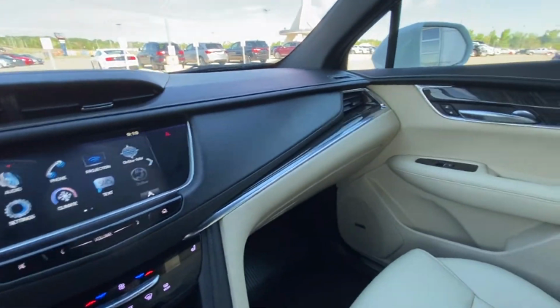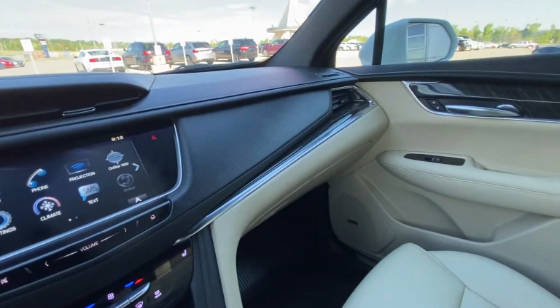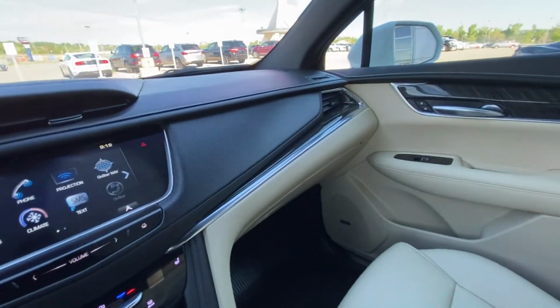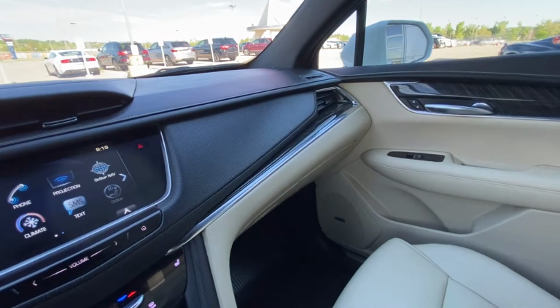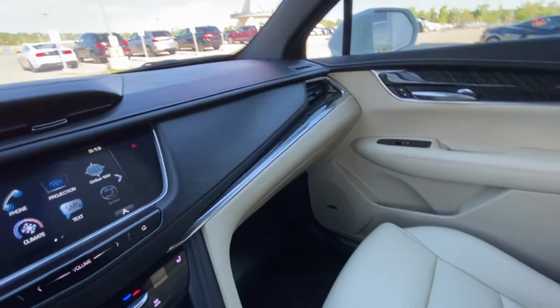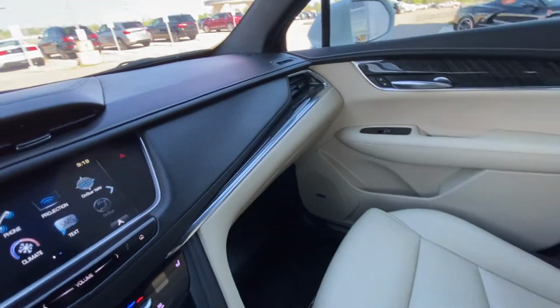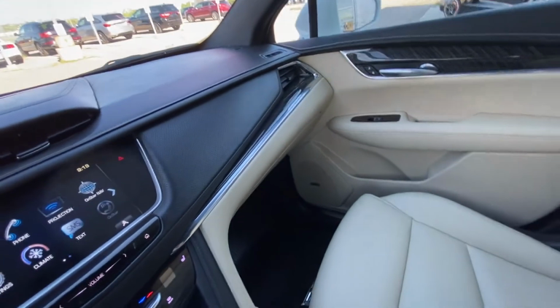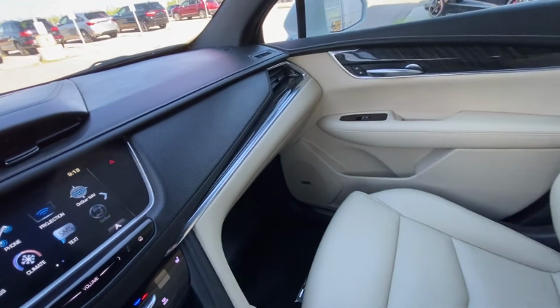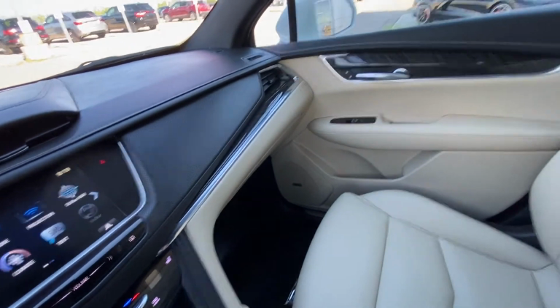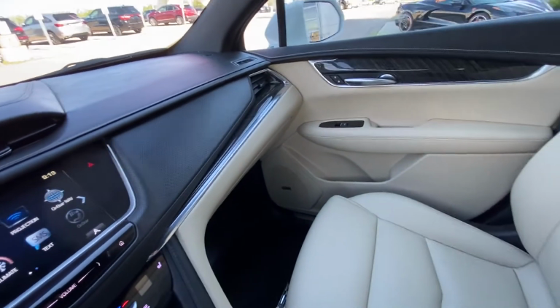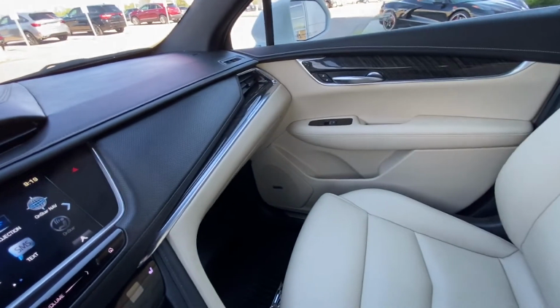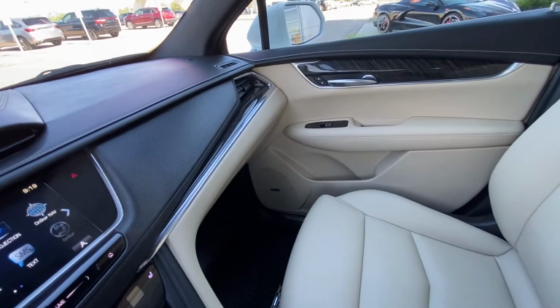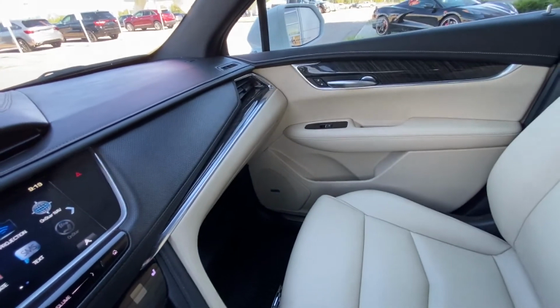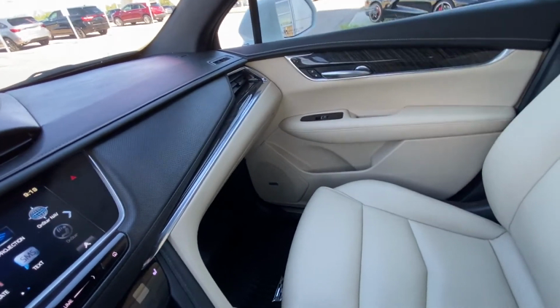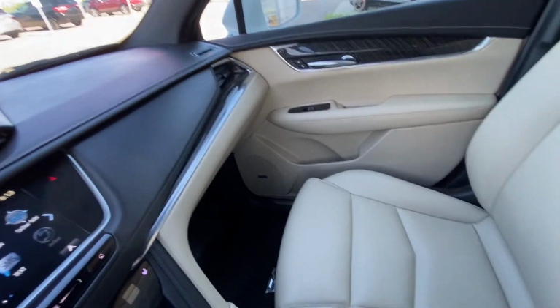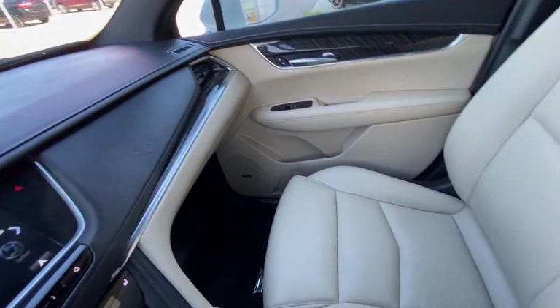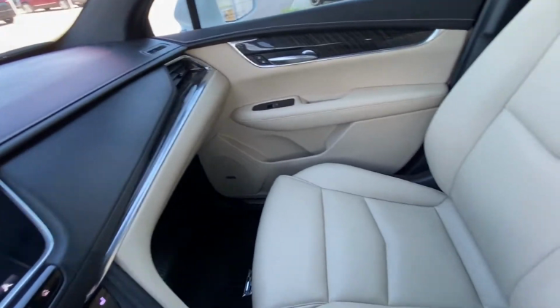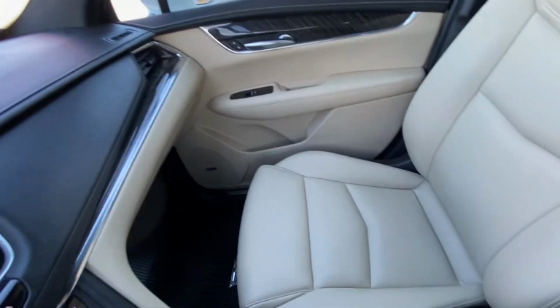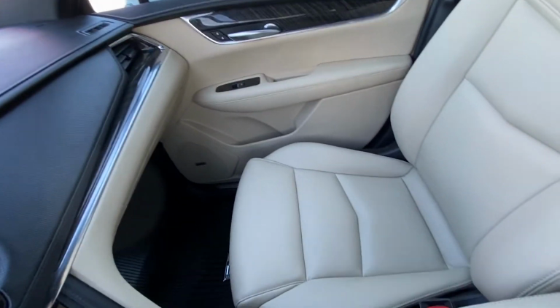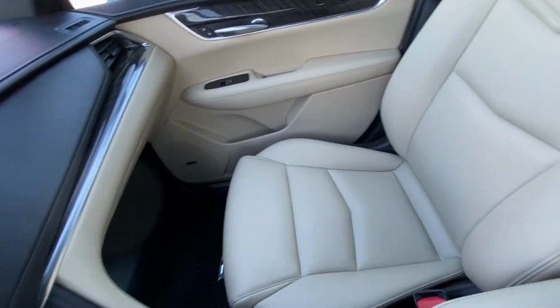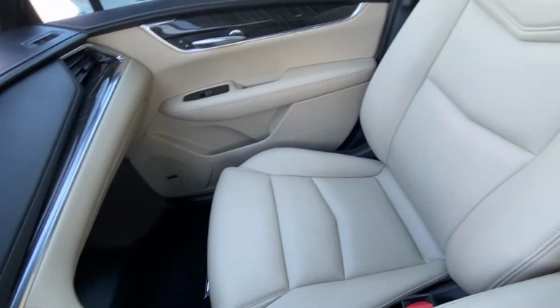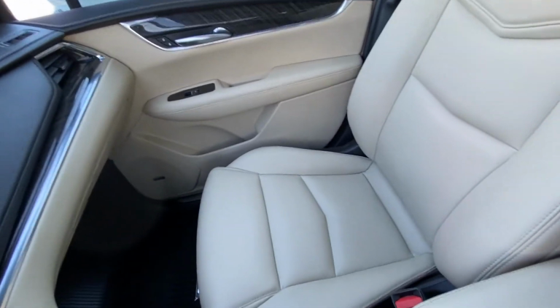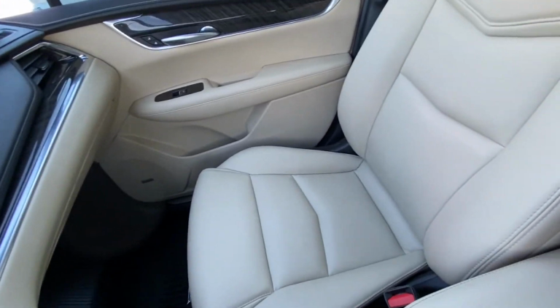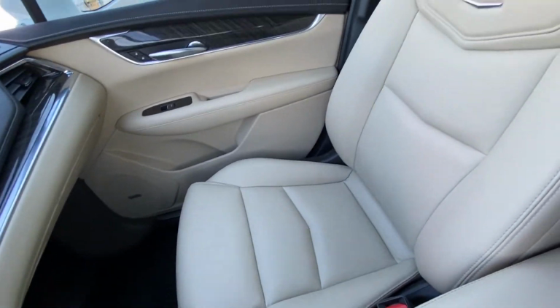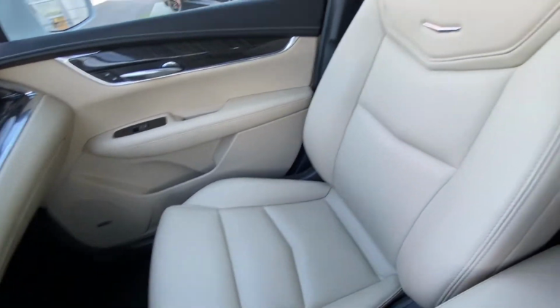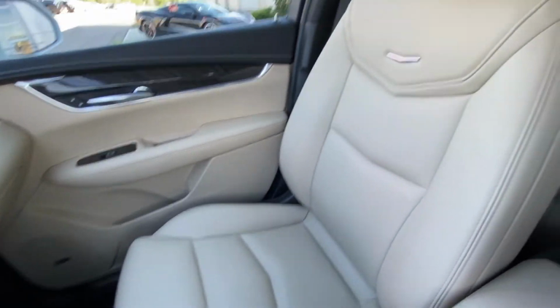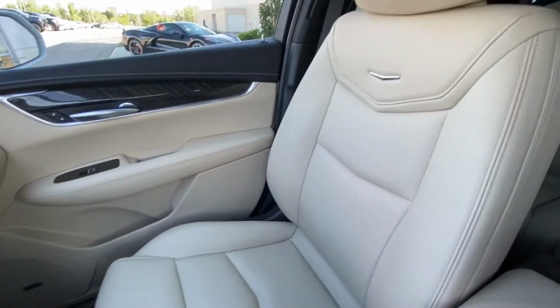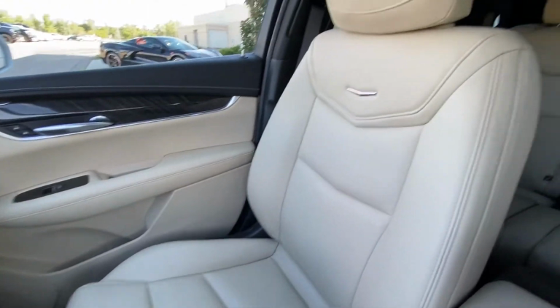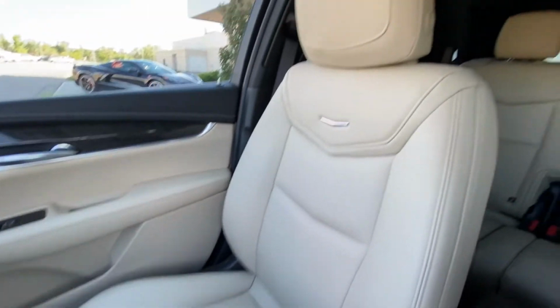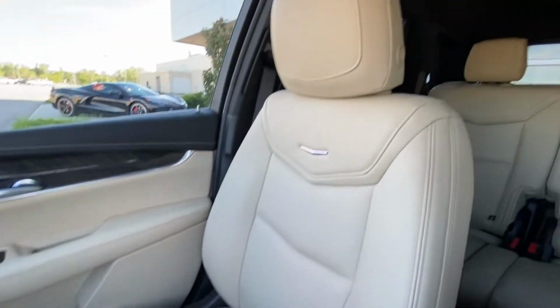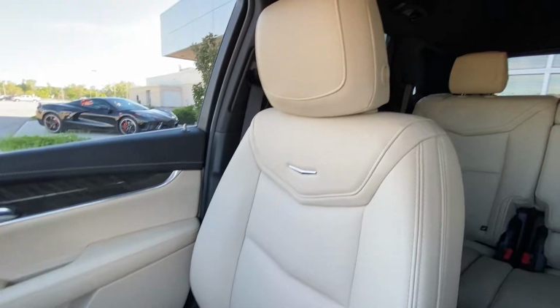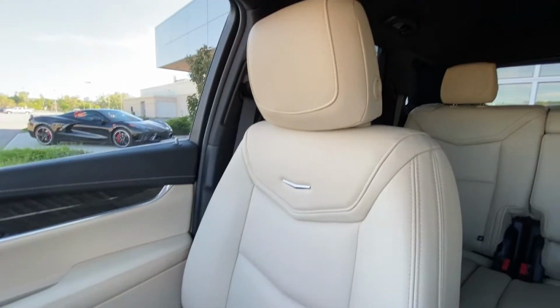Bose audio throughout for quality sound, as well as heated Cadillac seating up front.